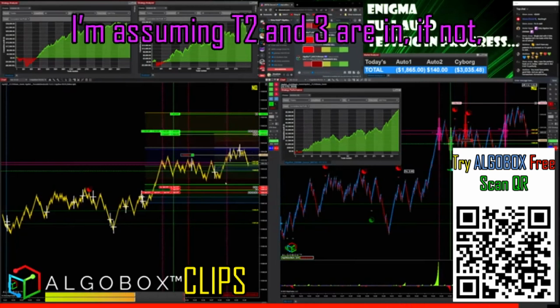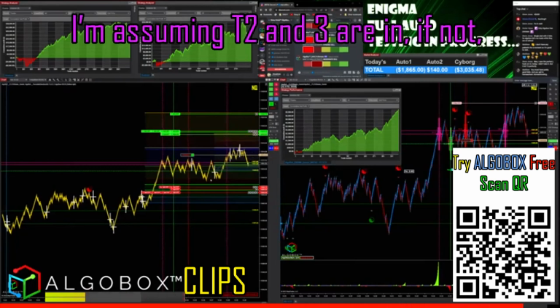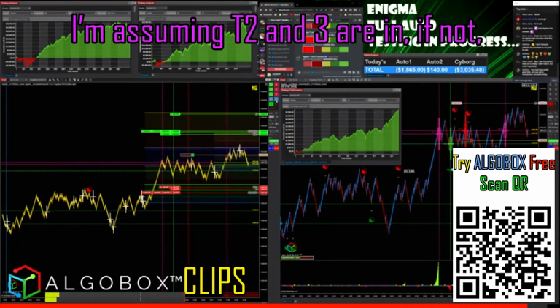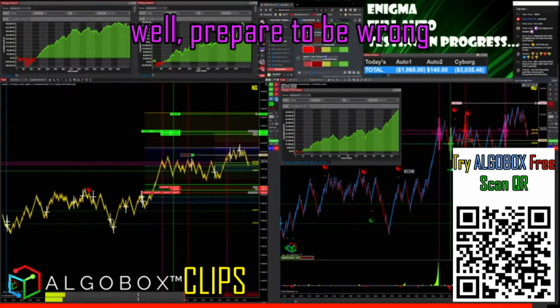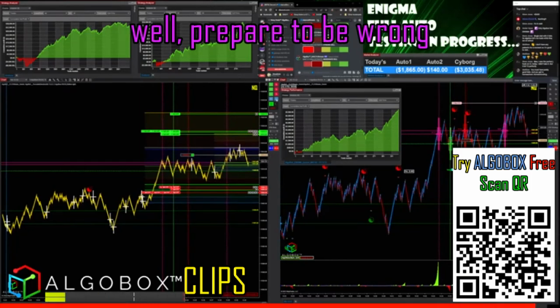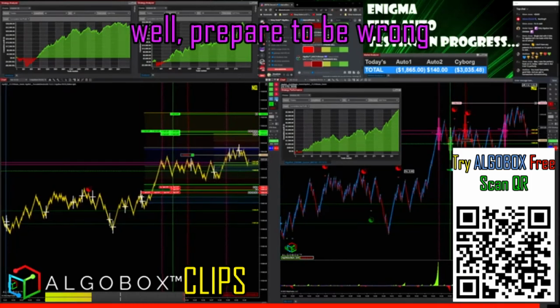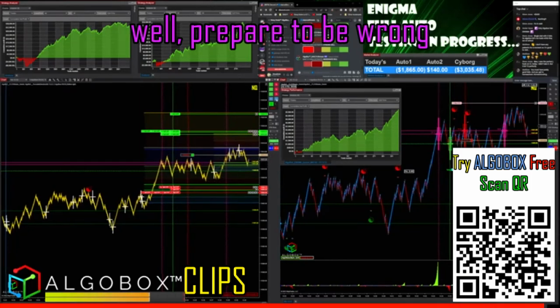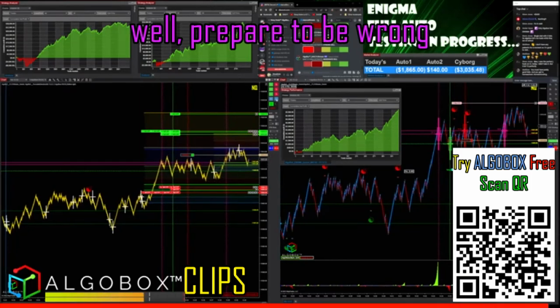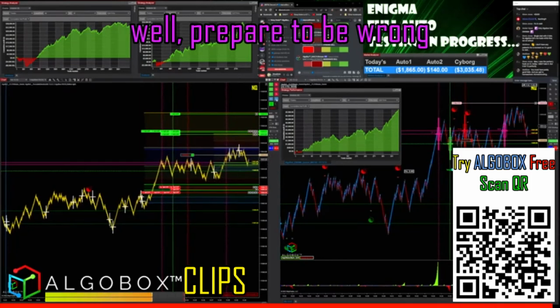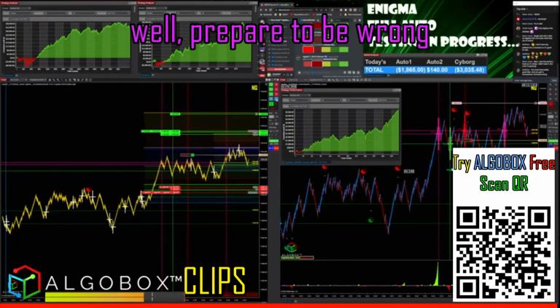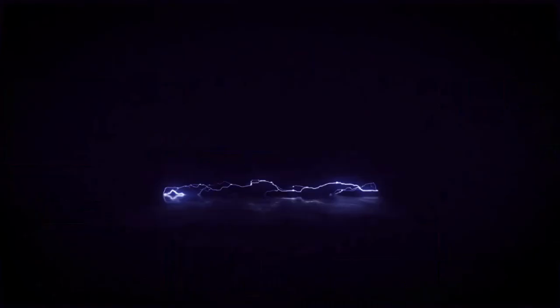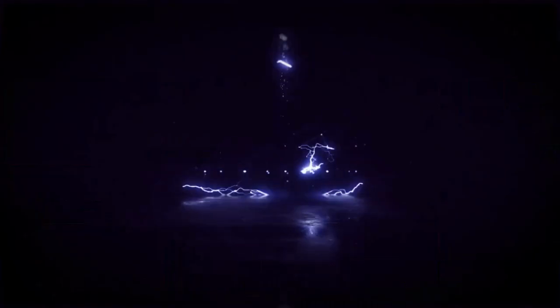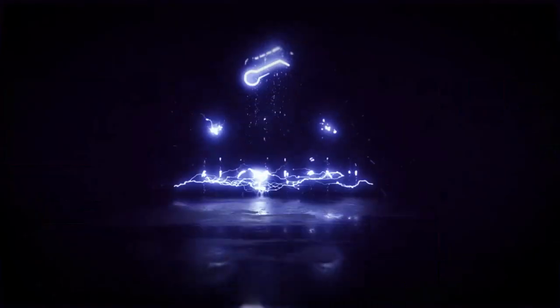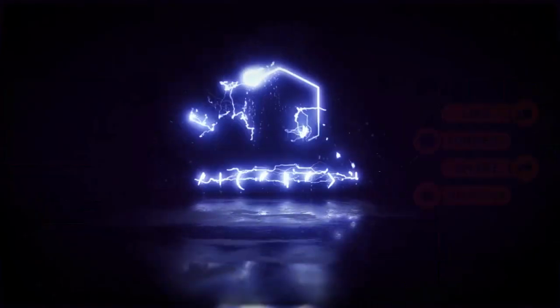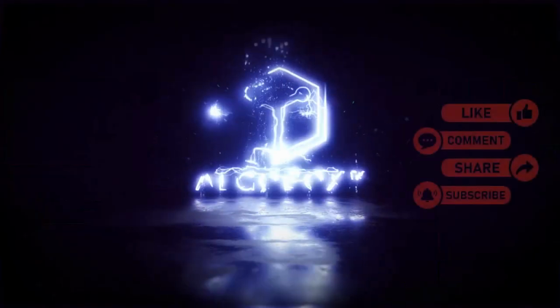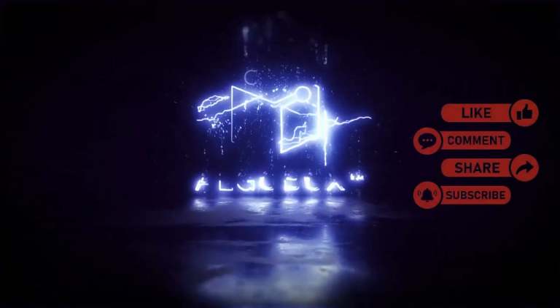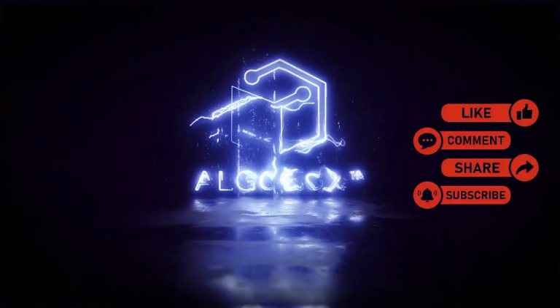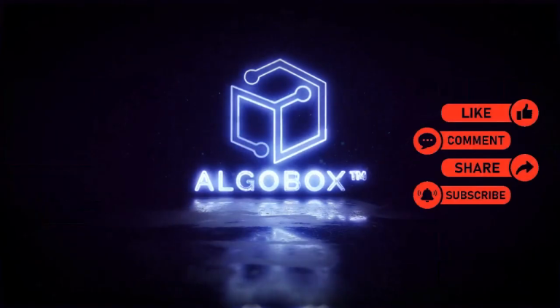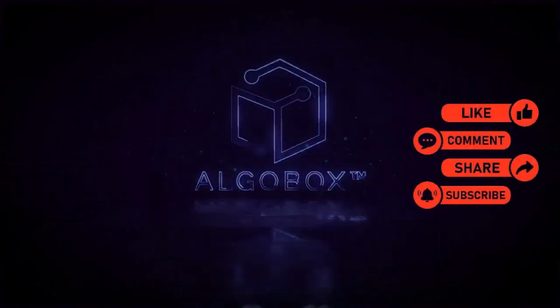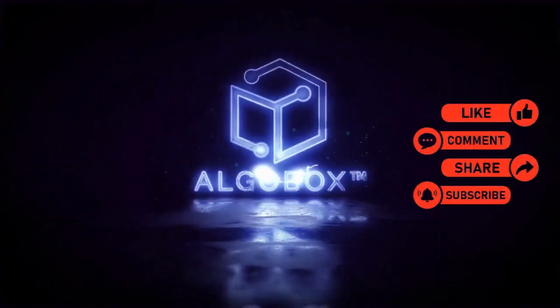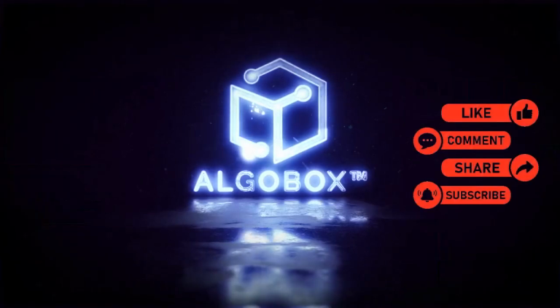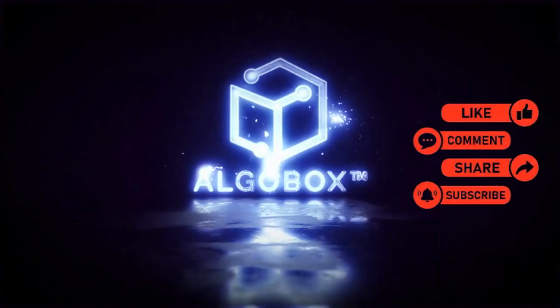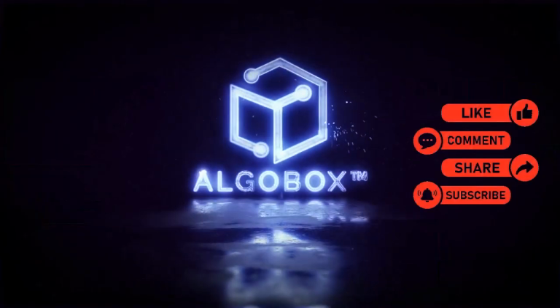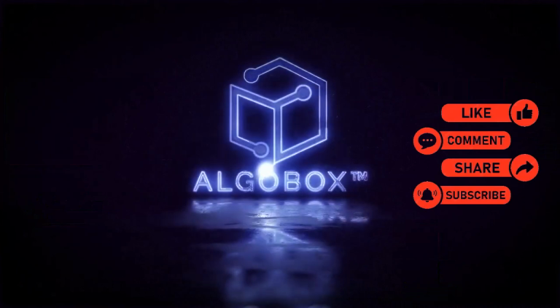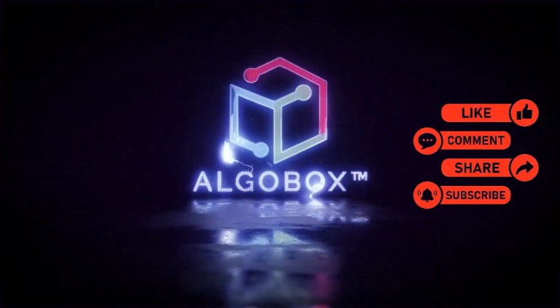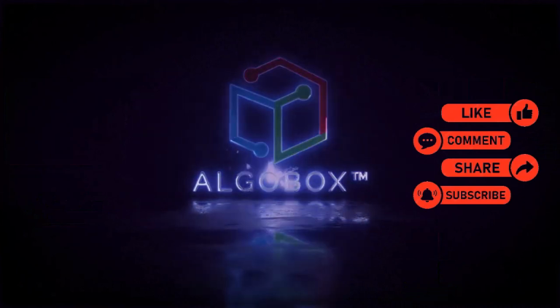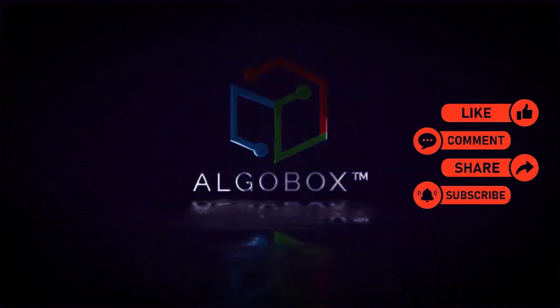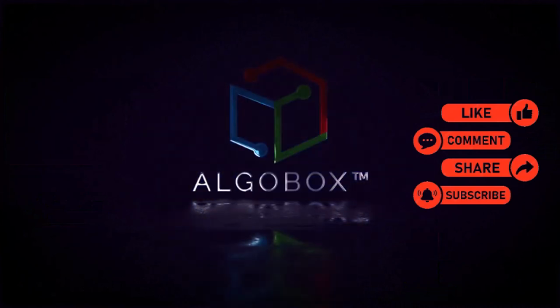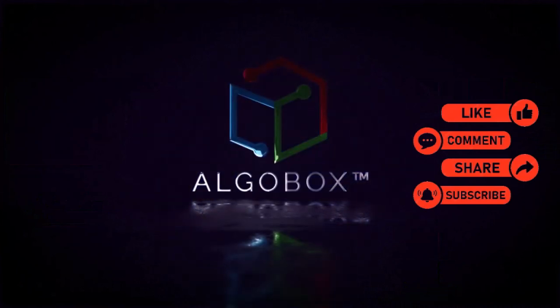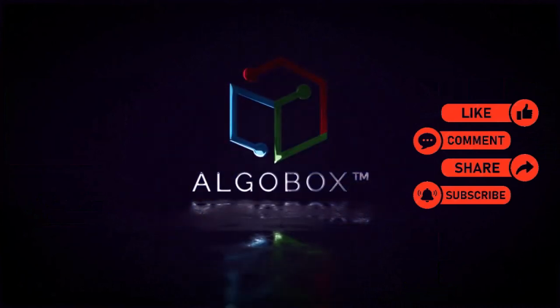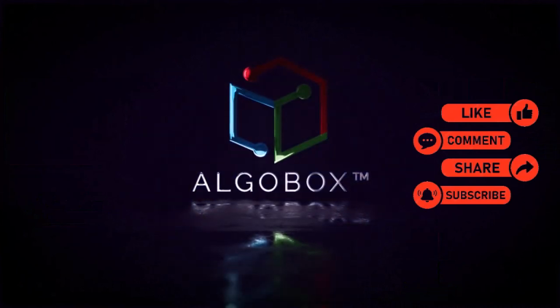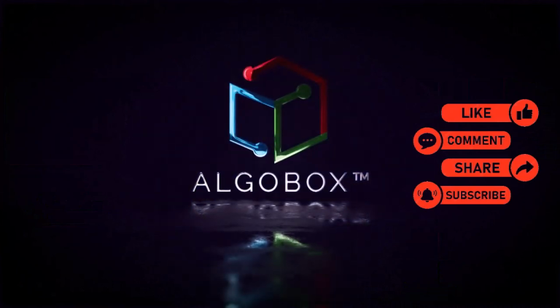If not, well, be prepared to be wrong. Press the like button, share, subscribe, and comment below with your thoughts and what you've learned.